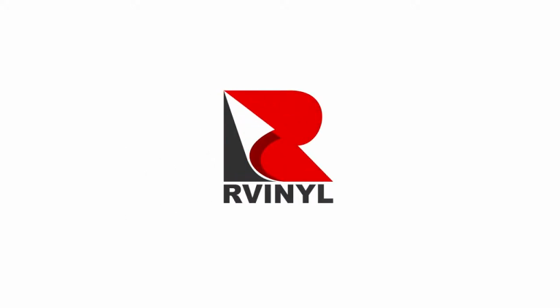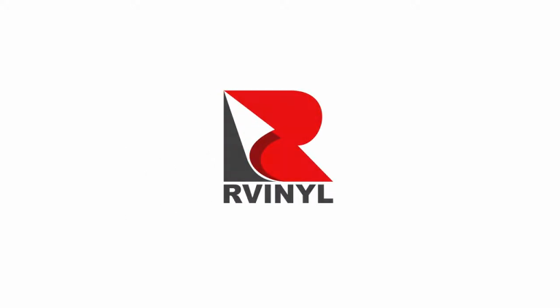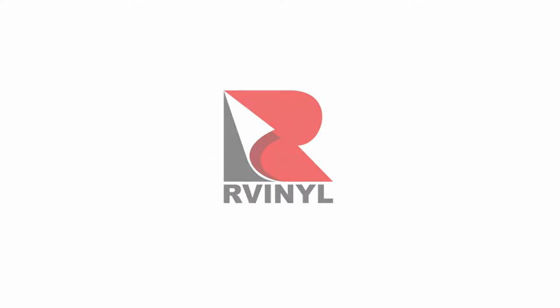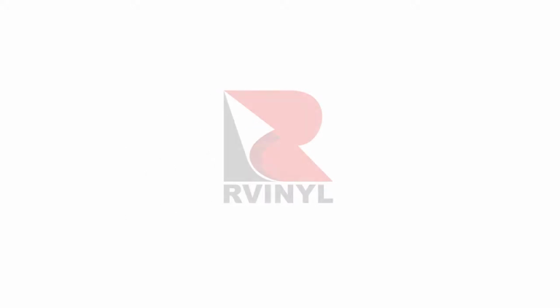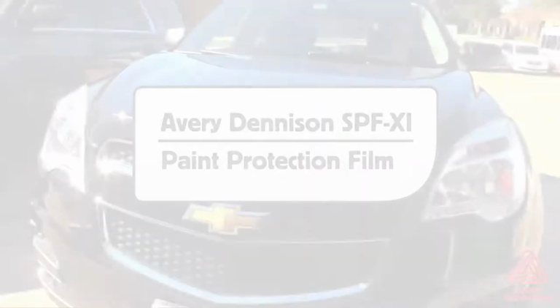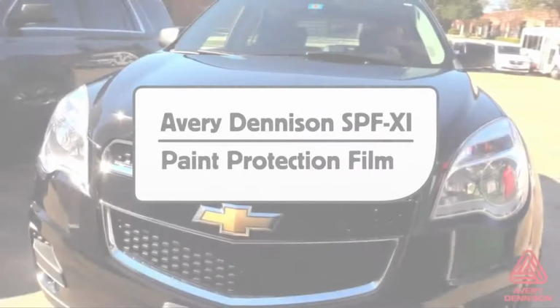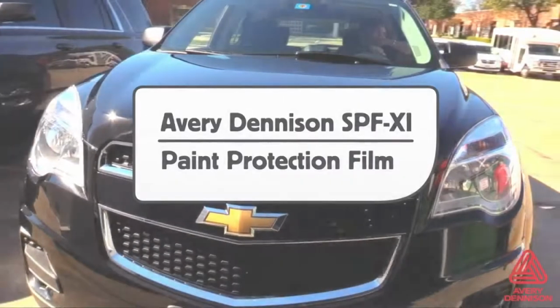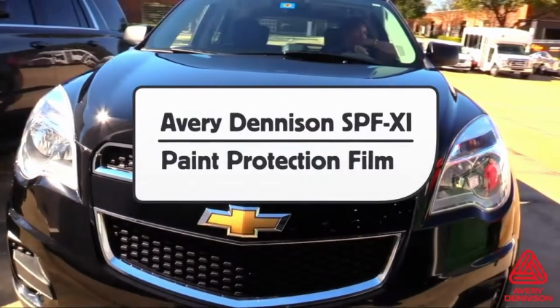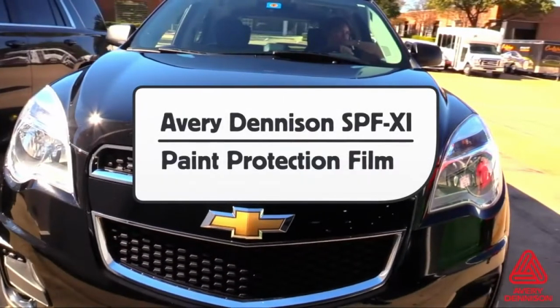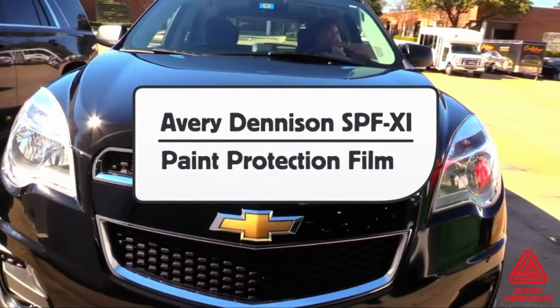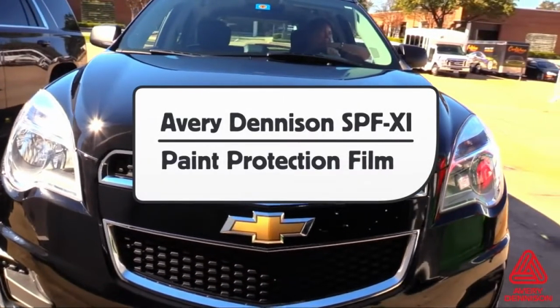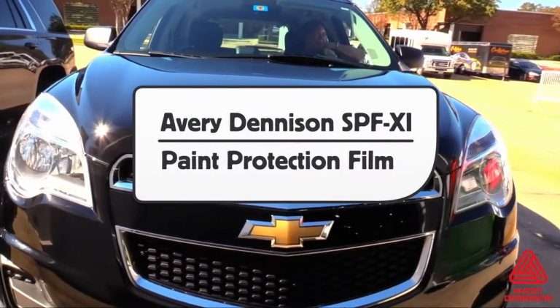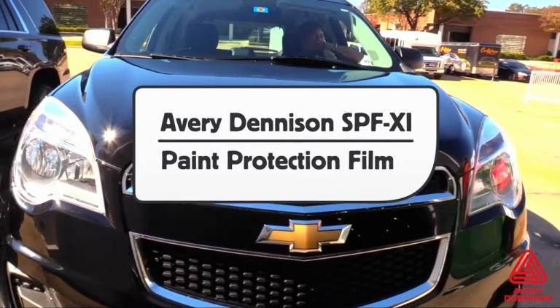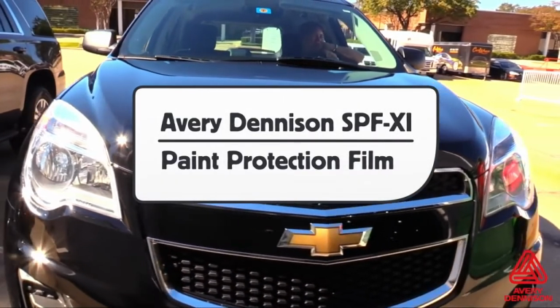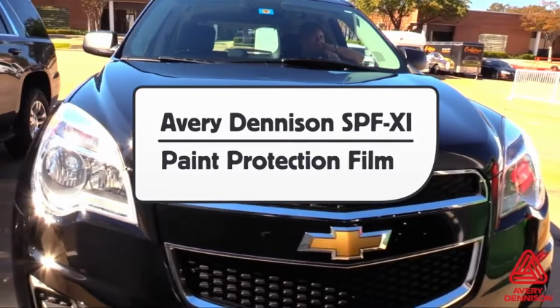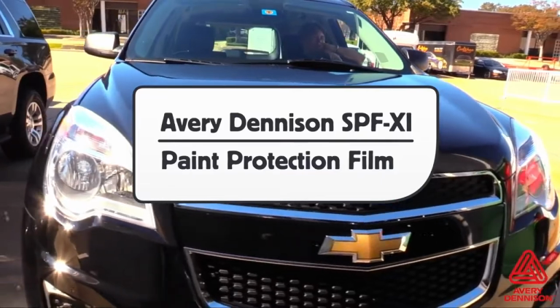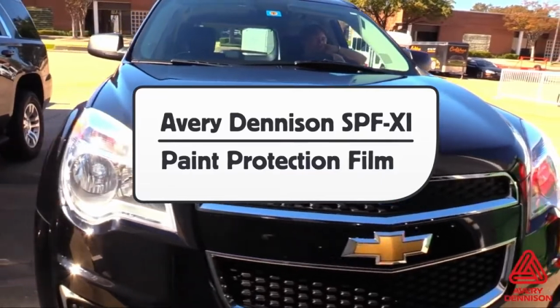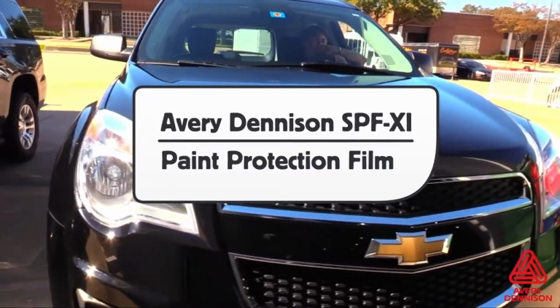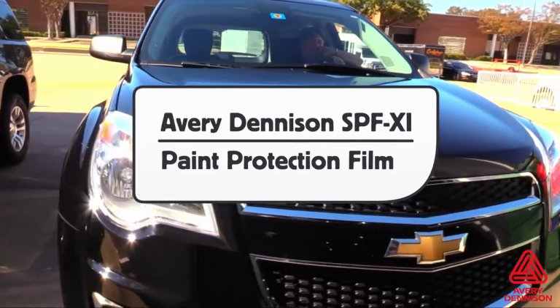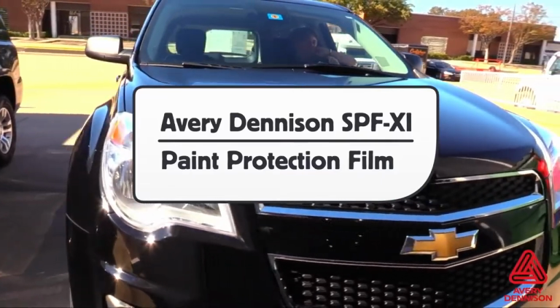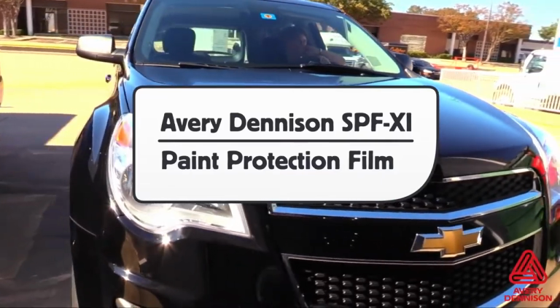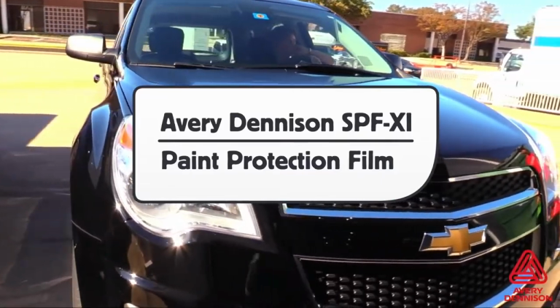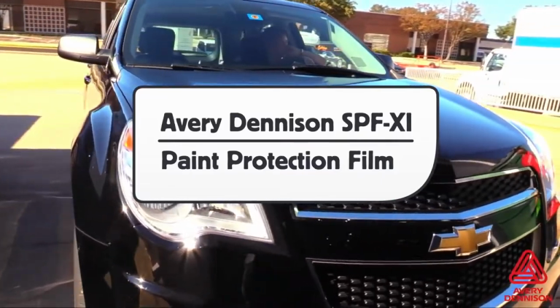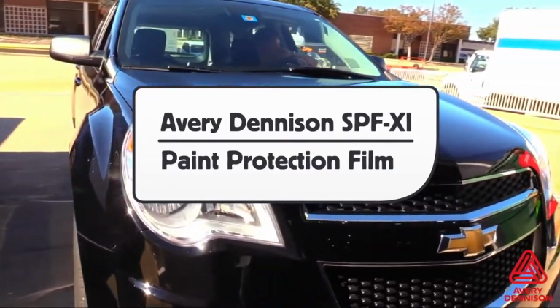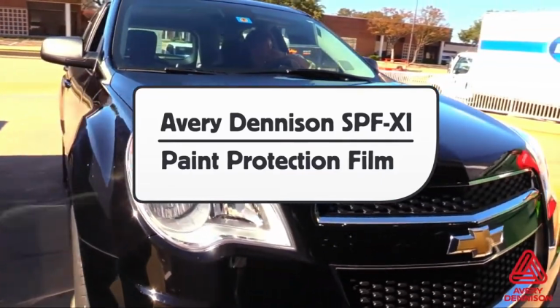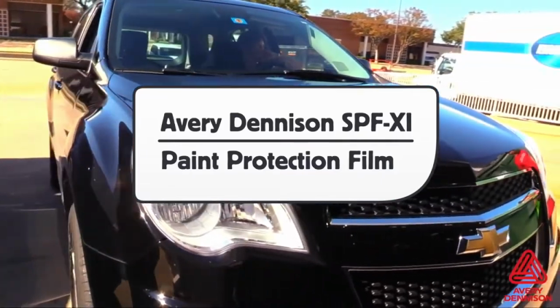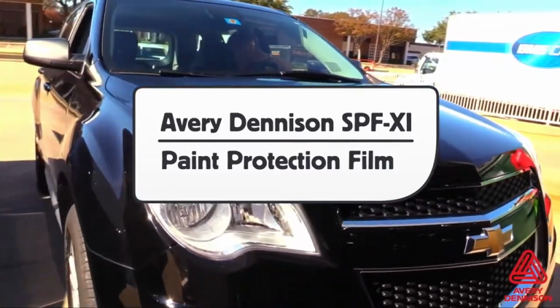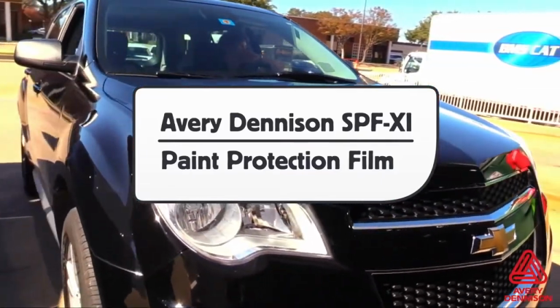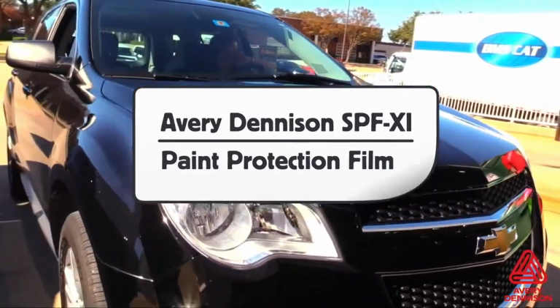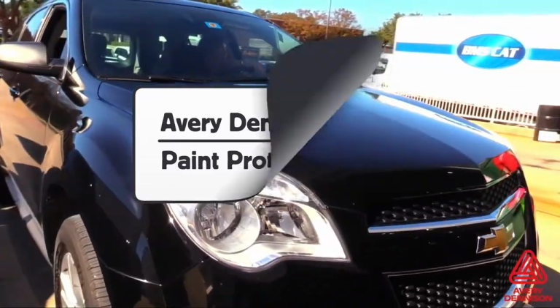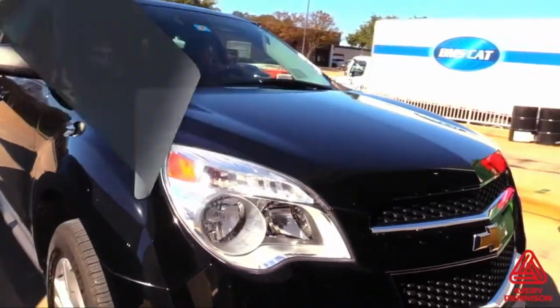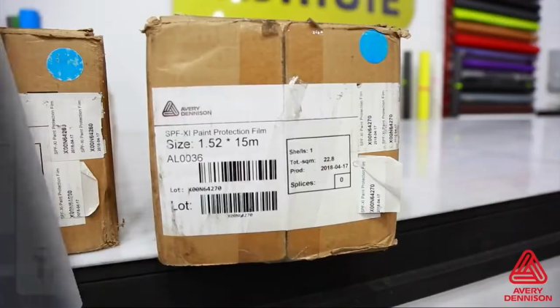This is a product video for Avery Dennison's SPF-XI paint protection film, and here are the details.